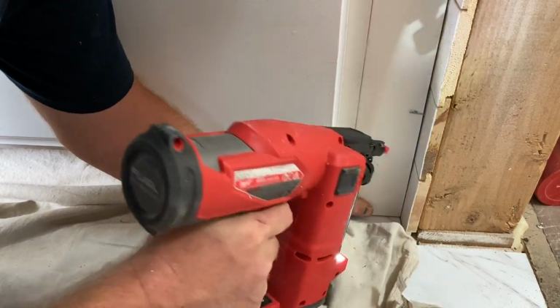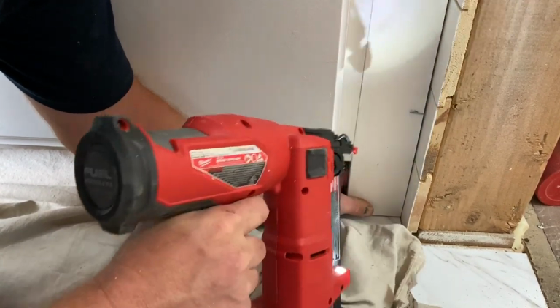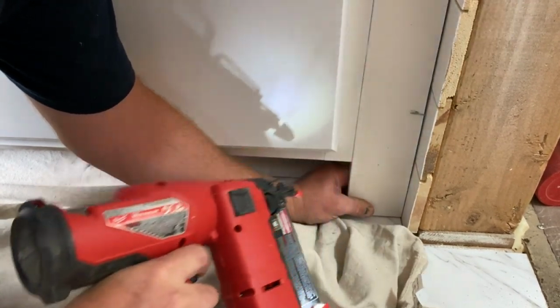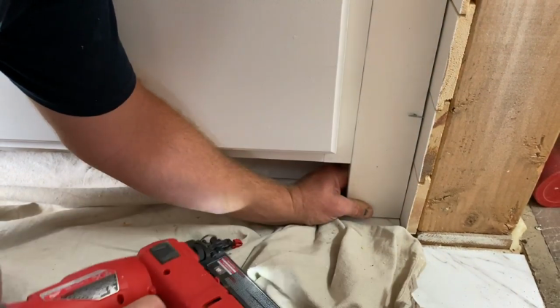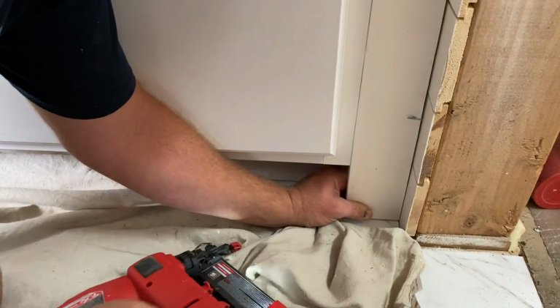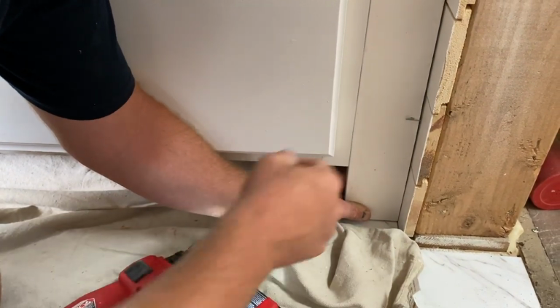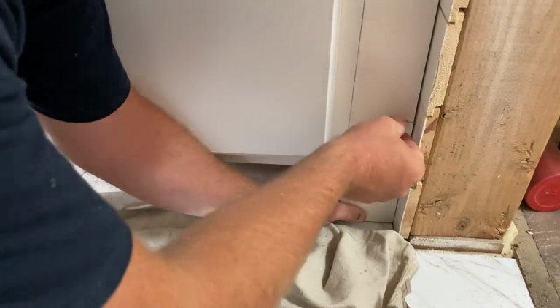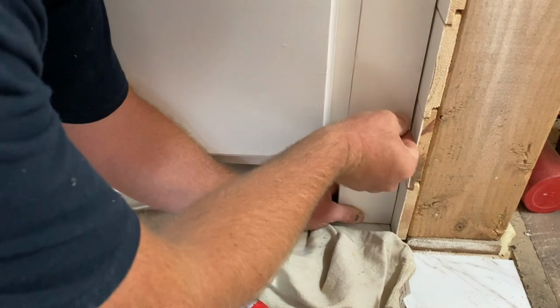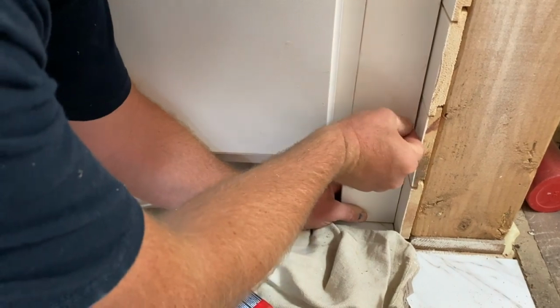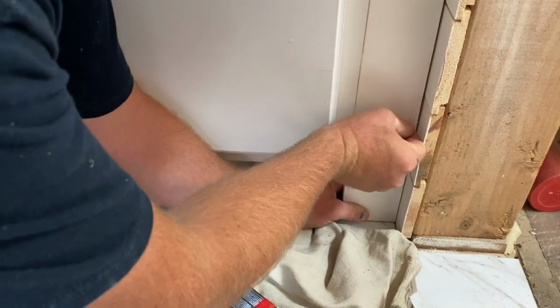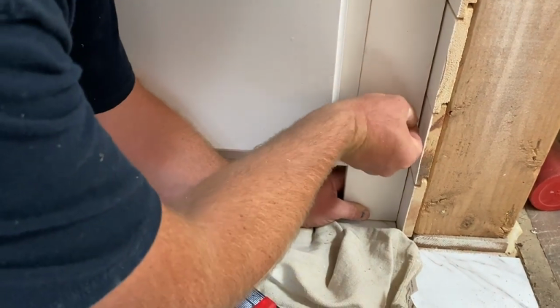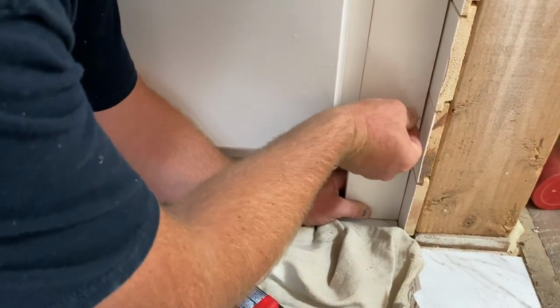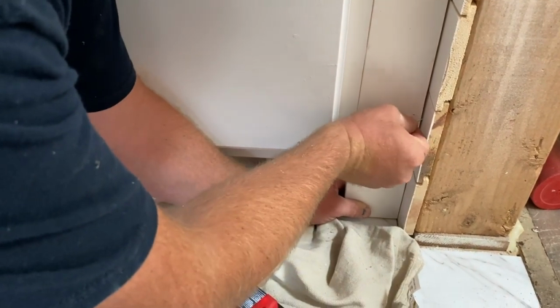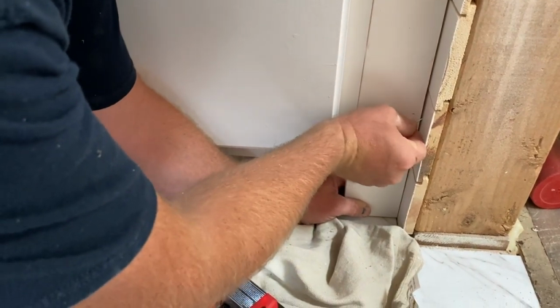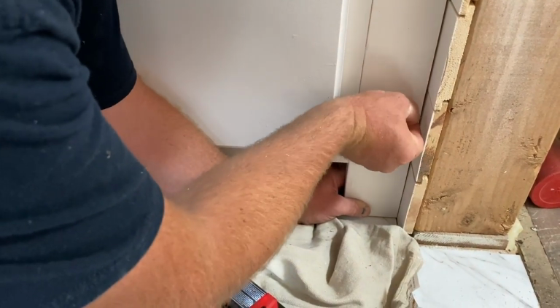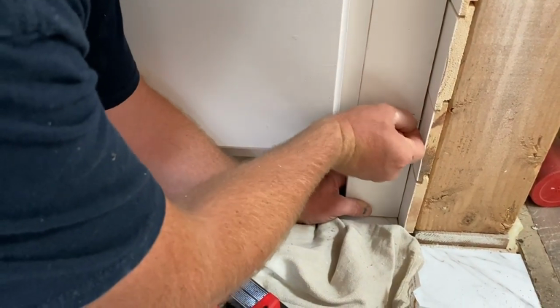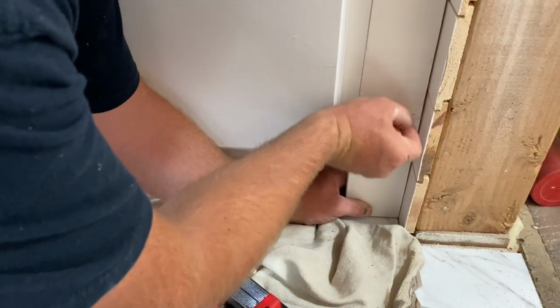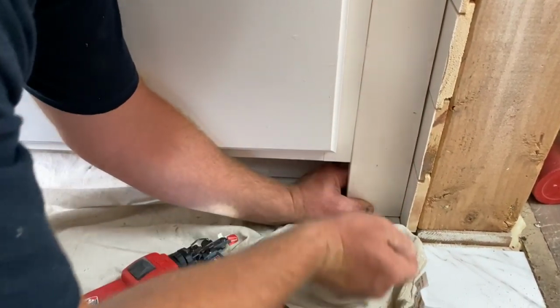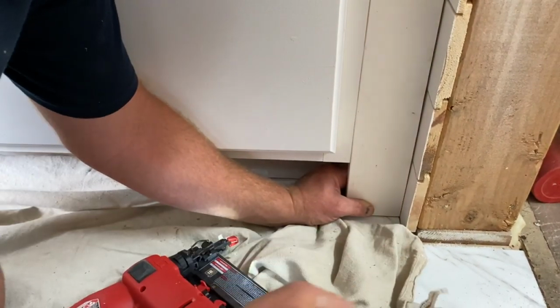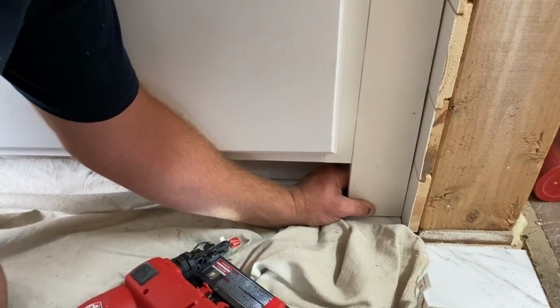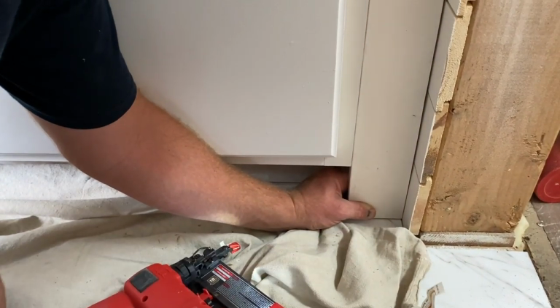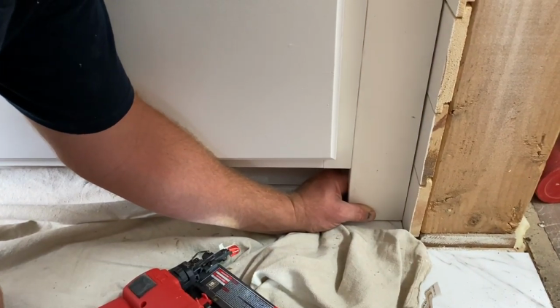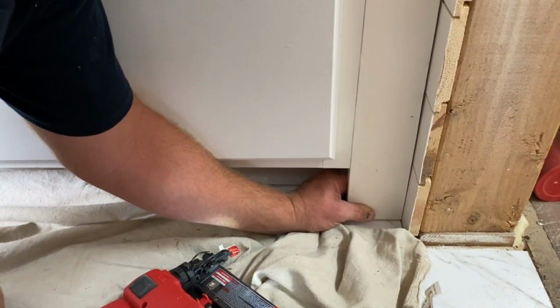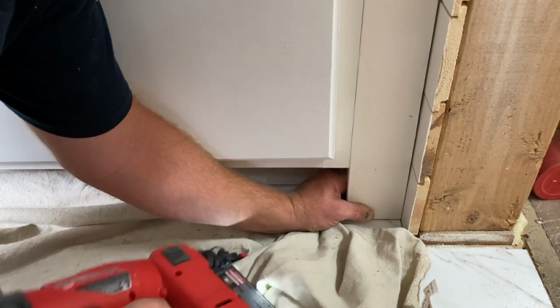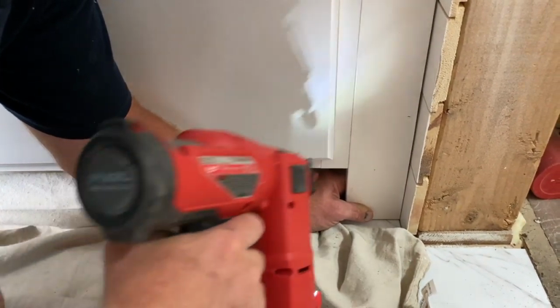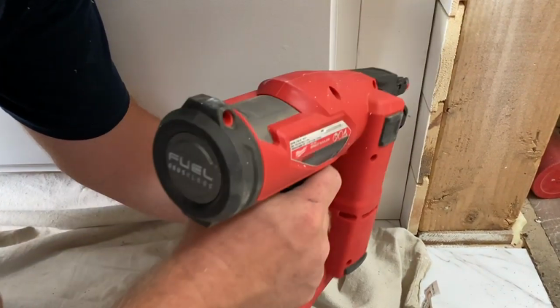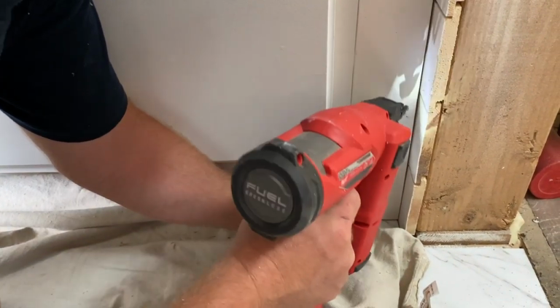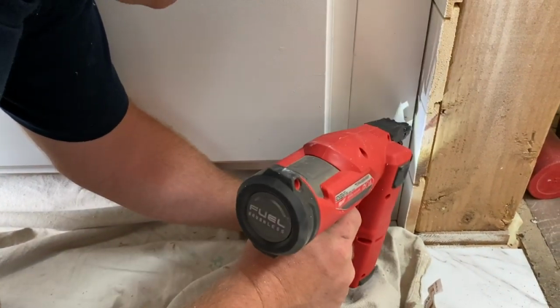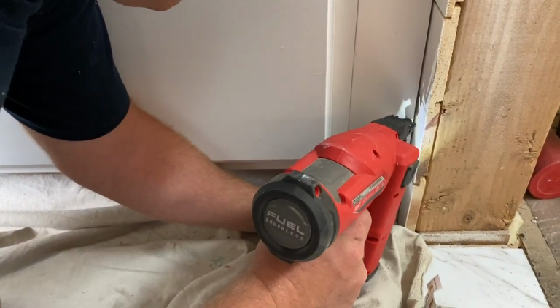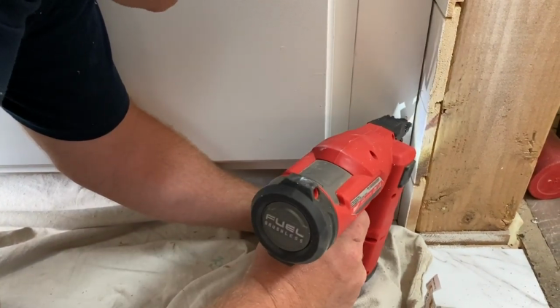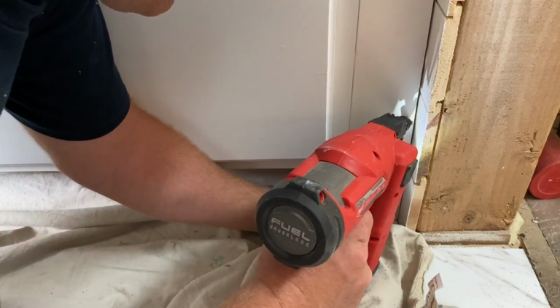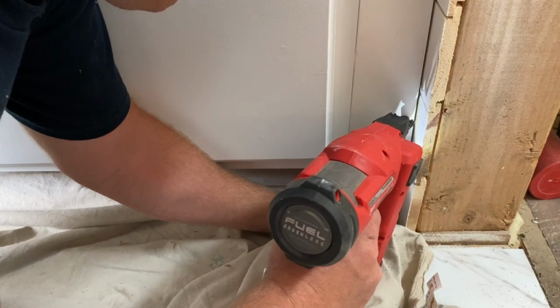Or it'll shoot off and just put holes in the wall. Close but no dice. More angle.